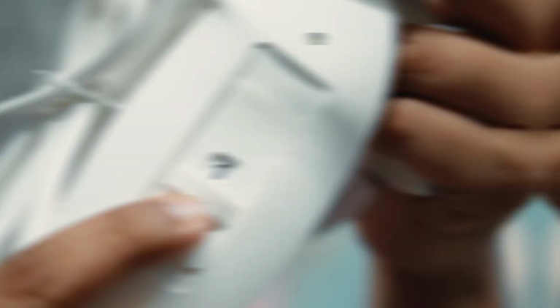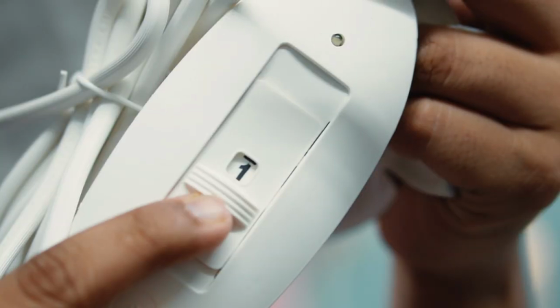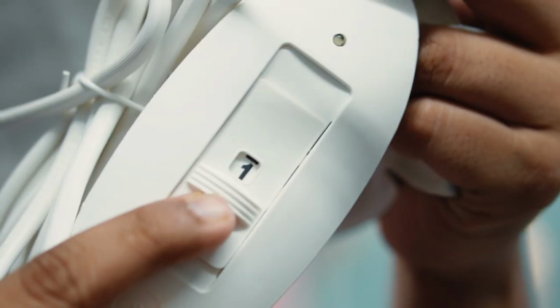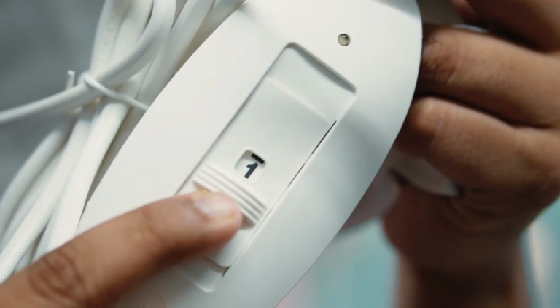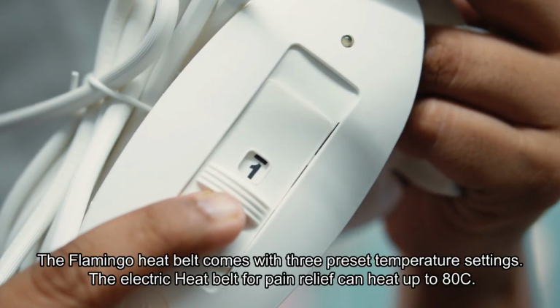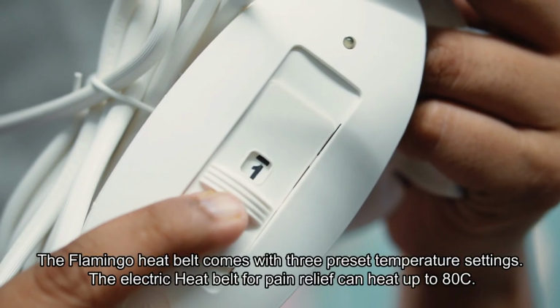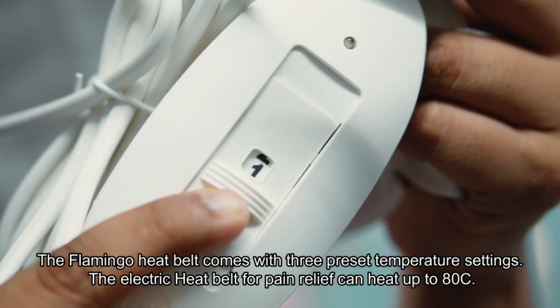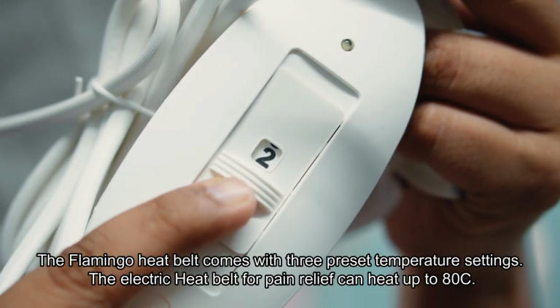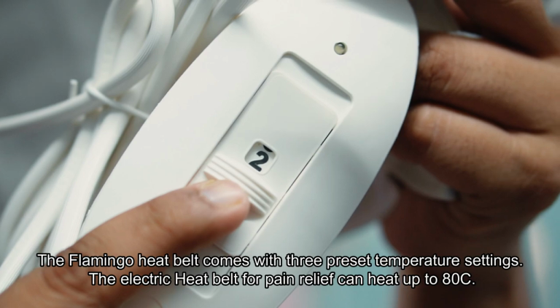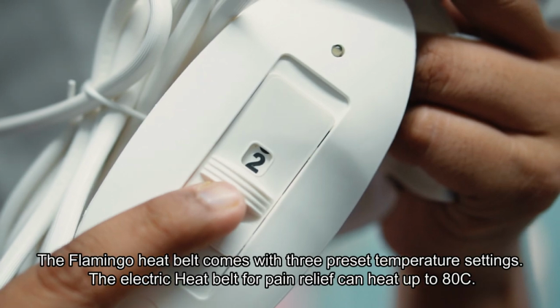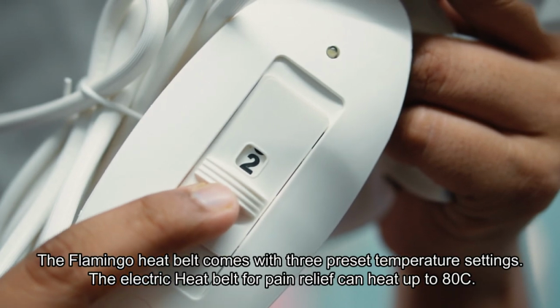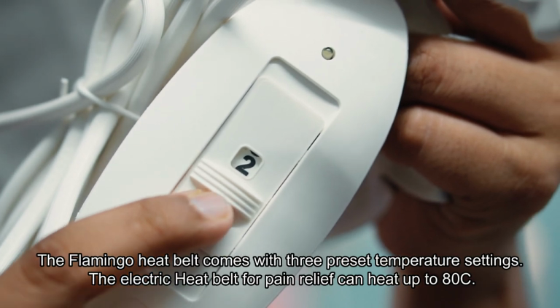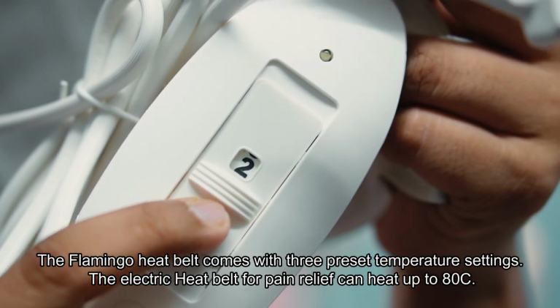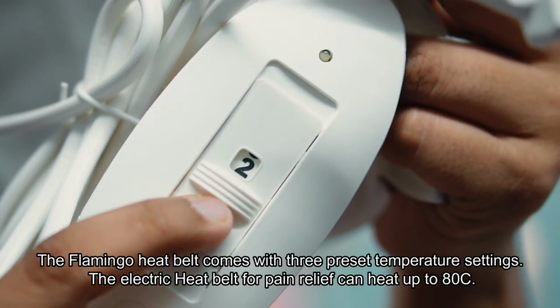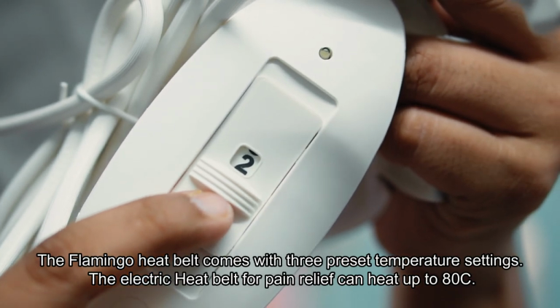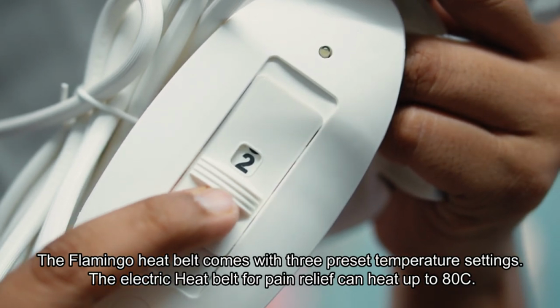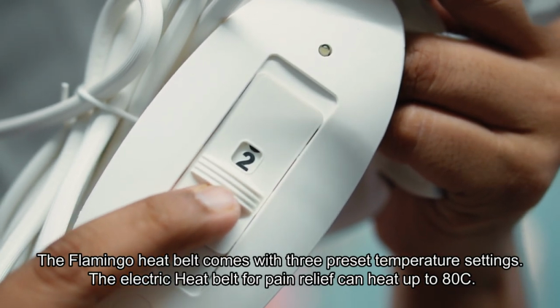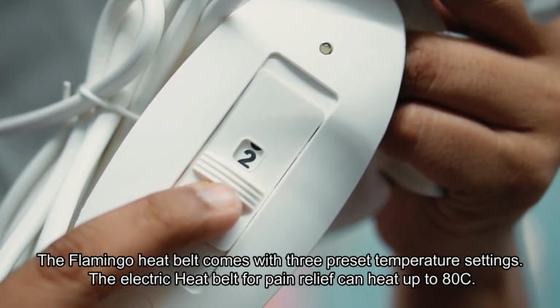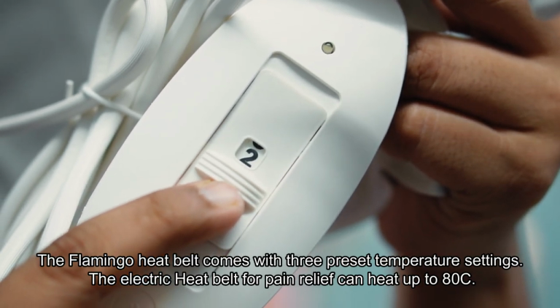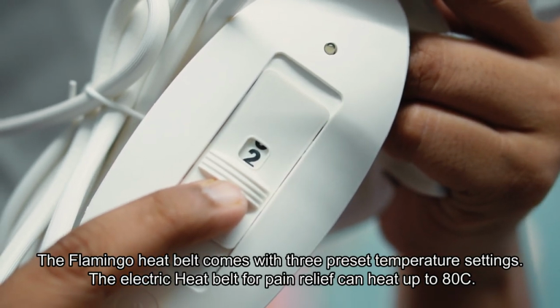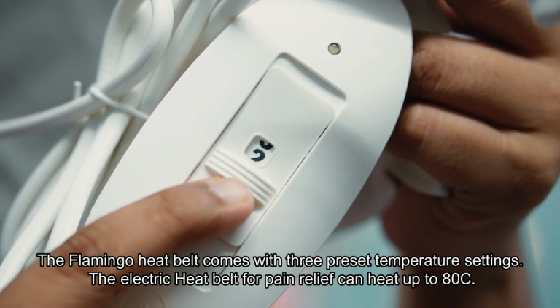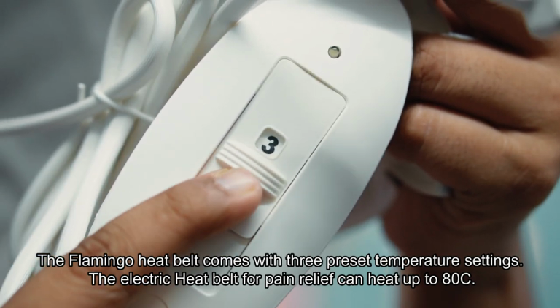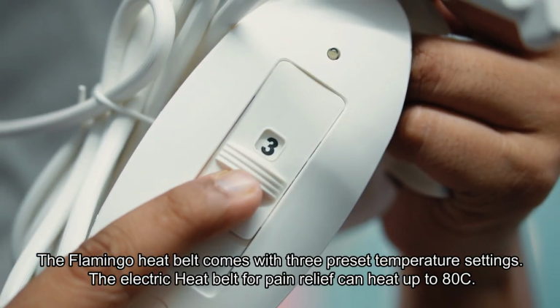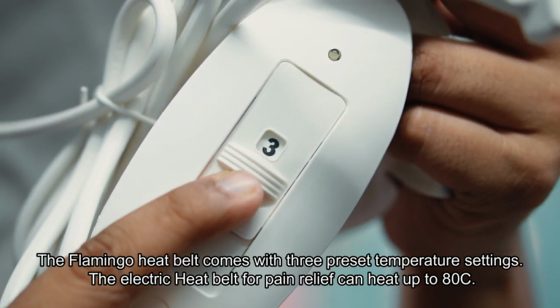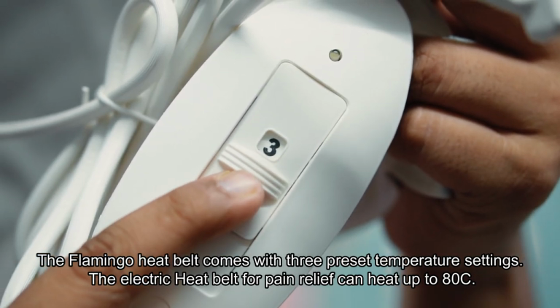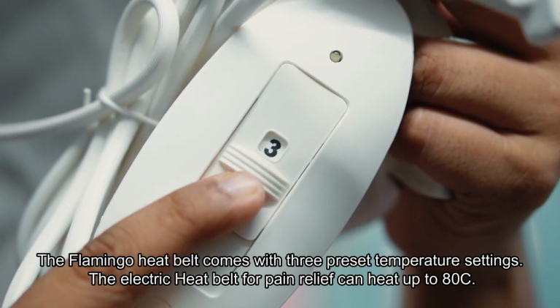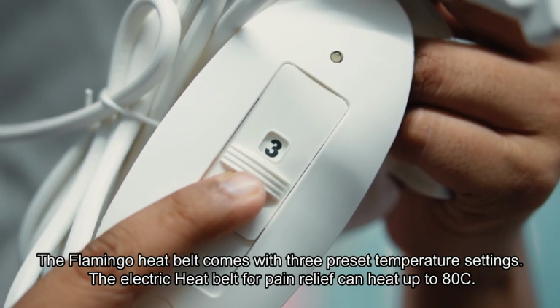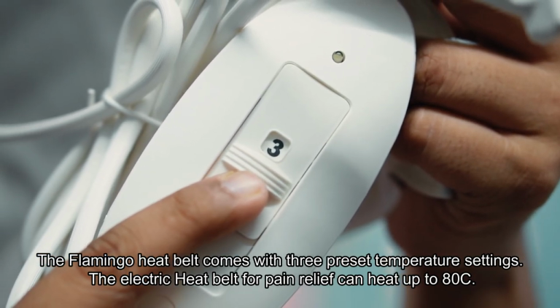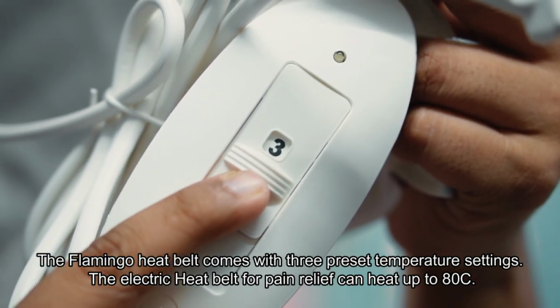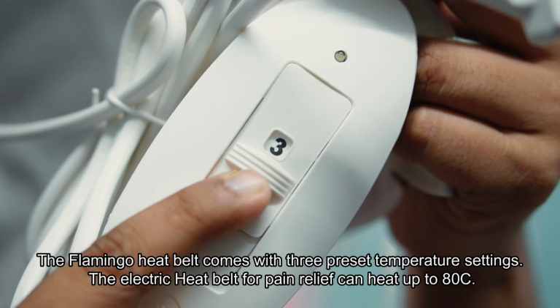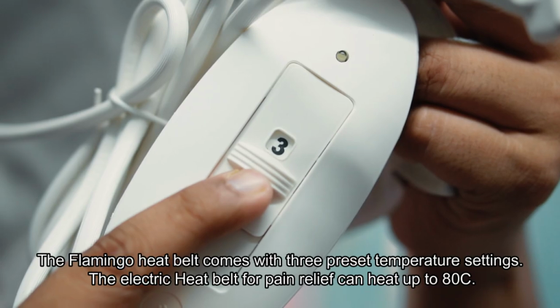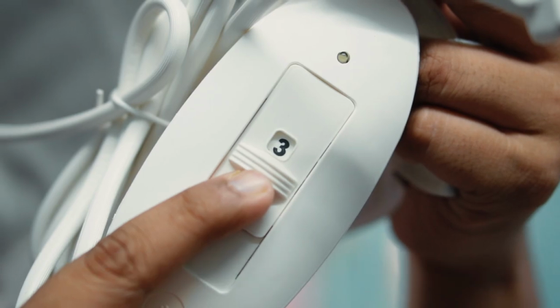The Flamingo heat belt comes with three preset temperature settings. The electric heat belt for pain relief can heat up to 80 degrees Celsius.